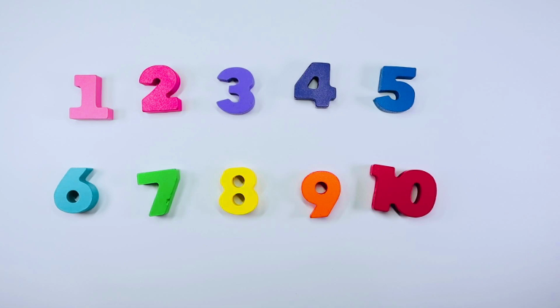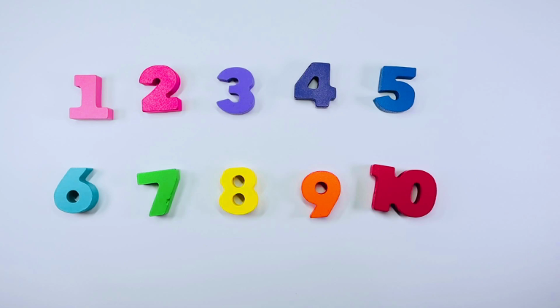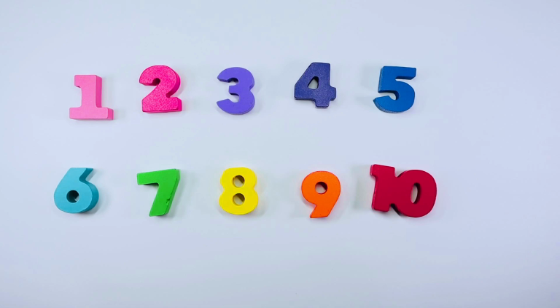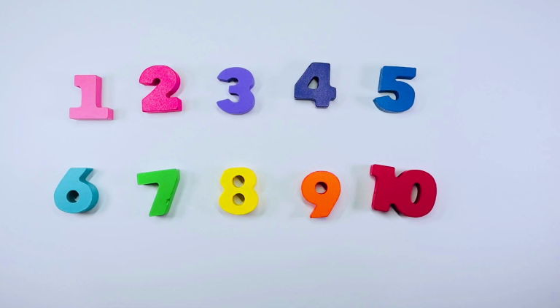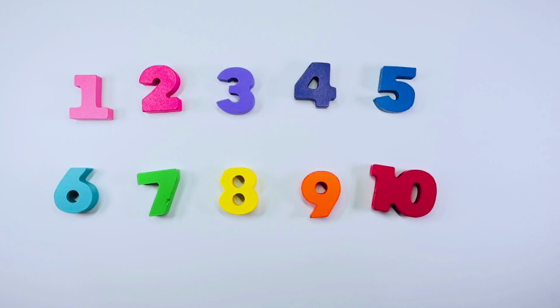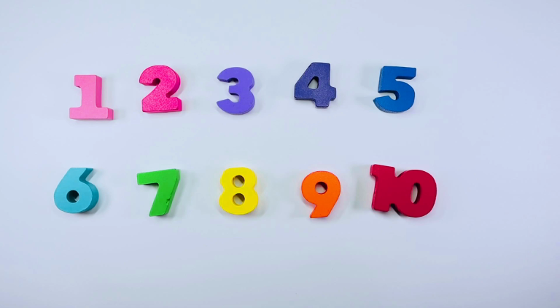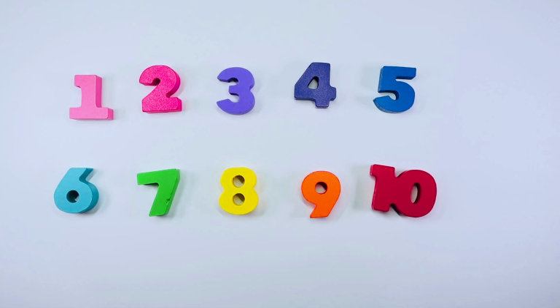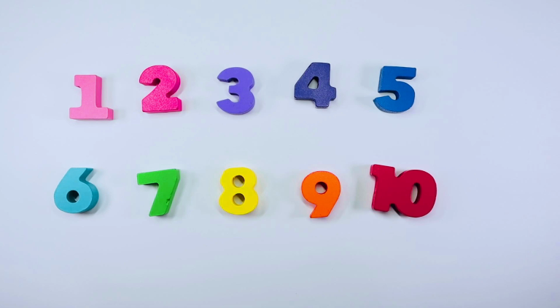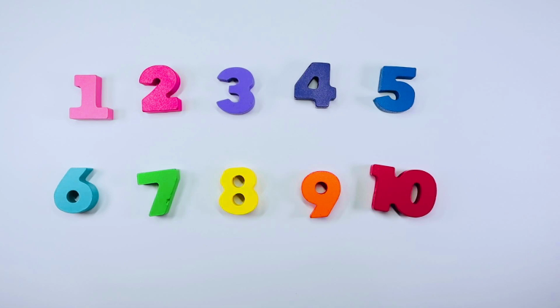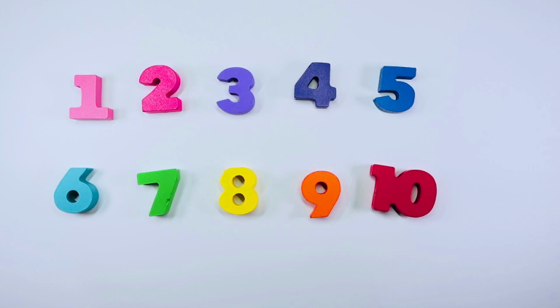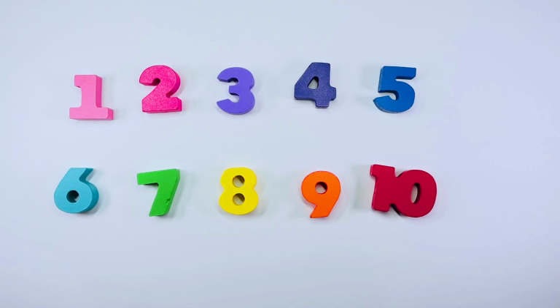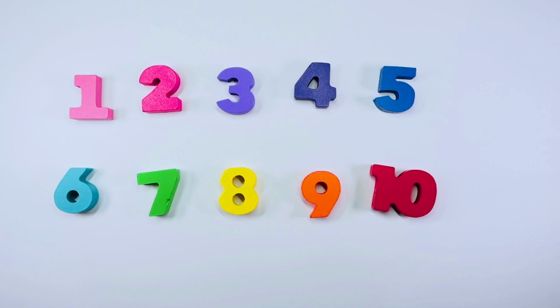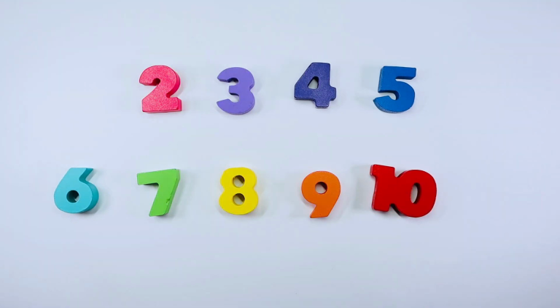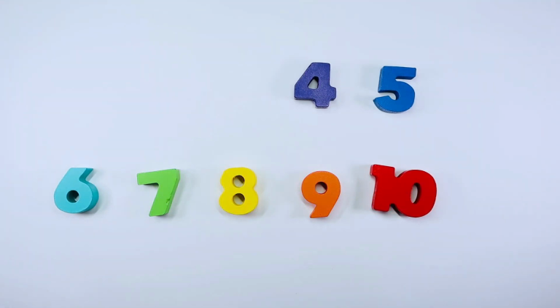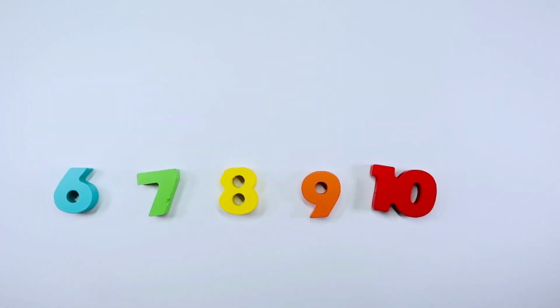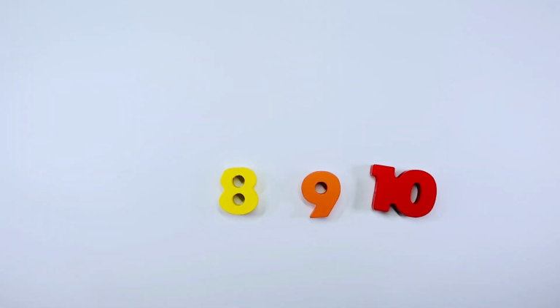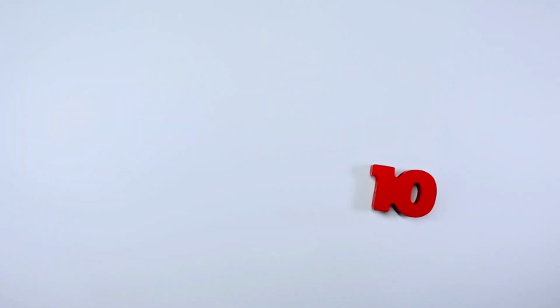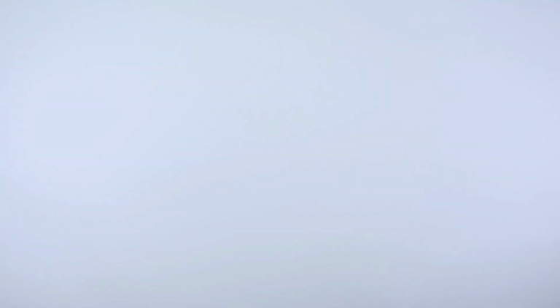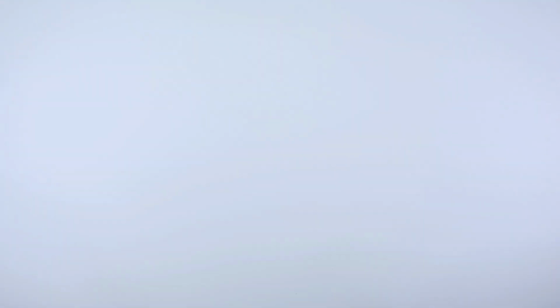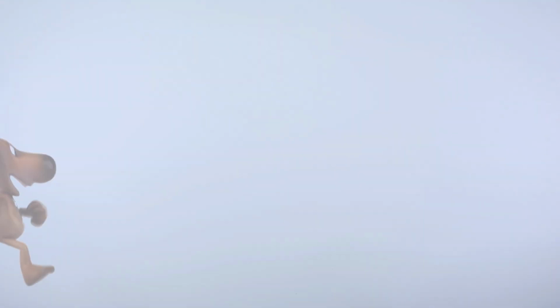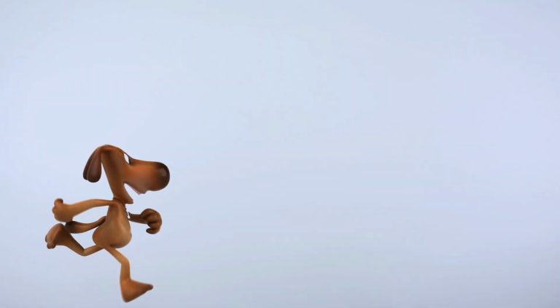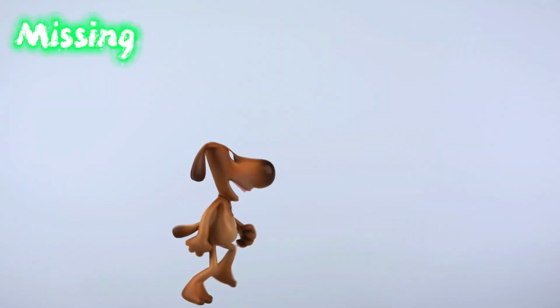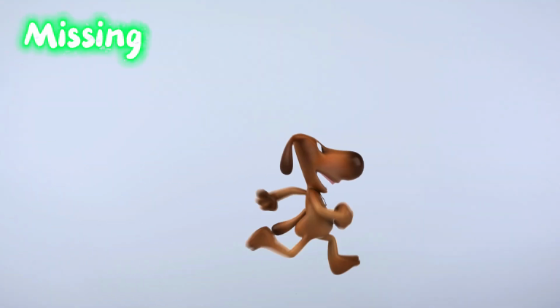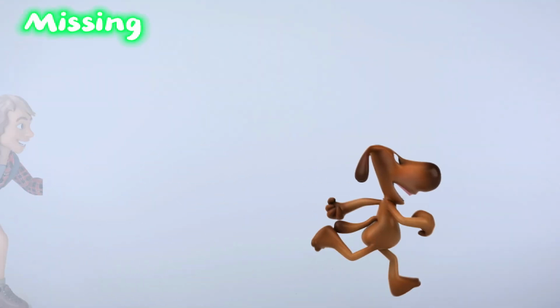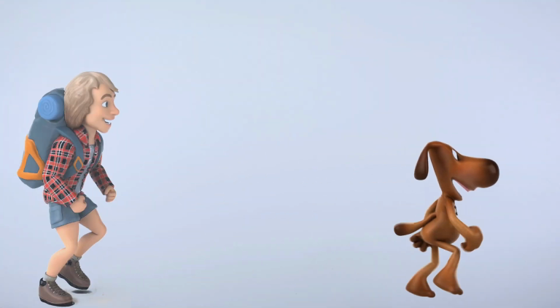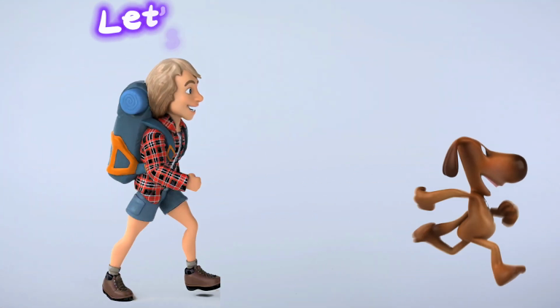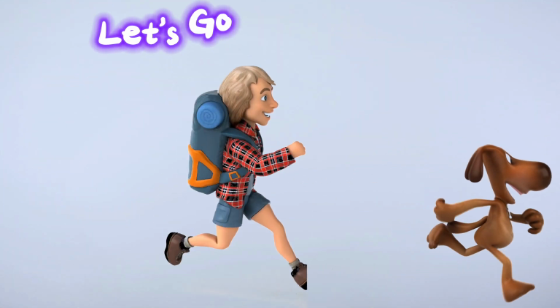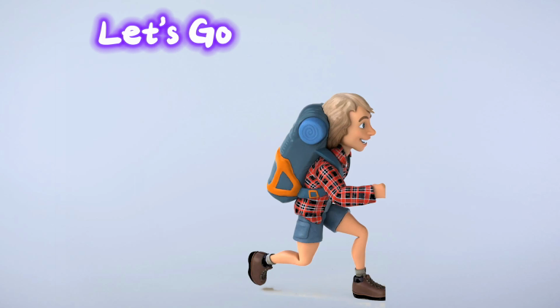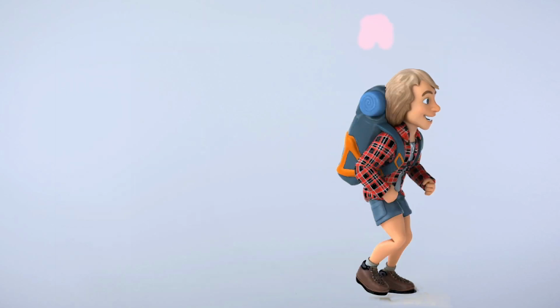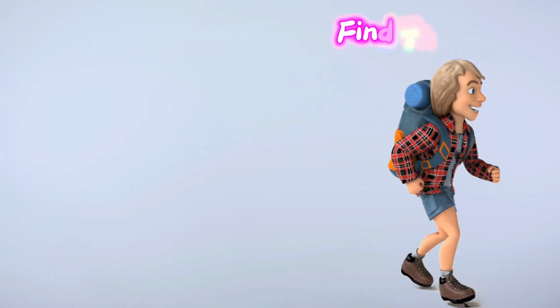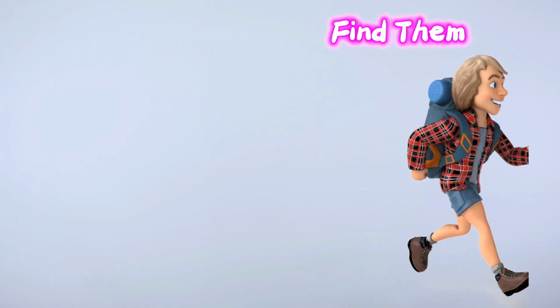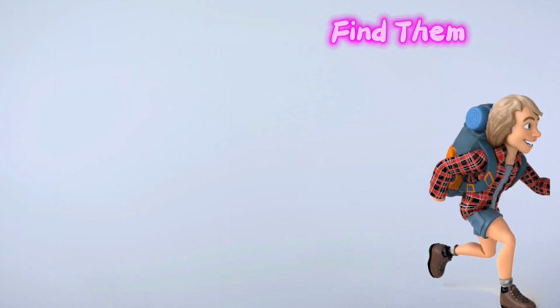Let's learn about the numbers today. All our numbers are missing. Let's go and find them.